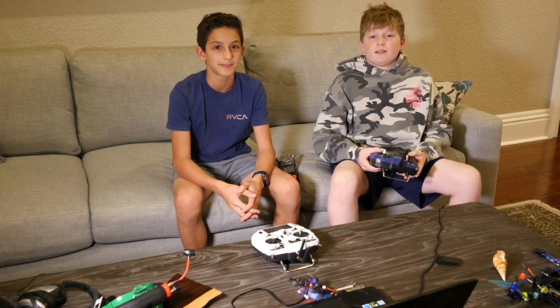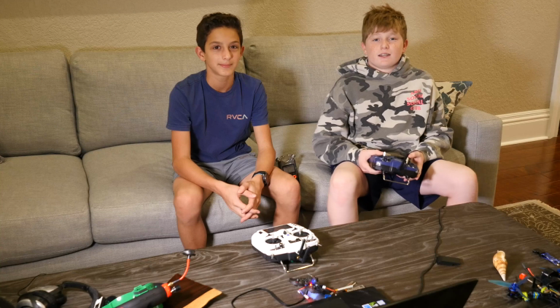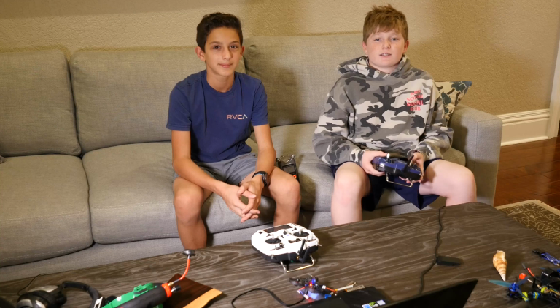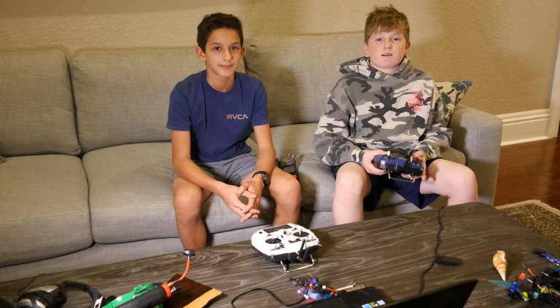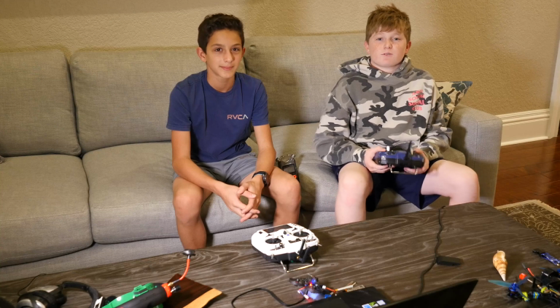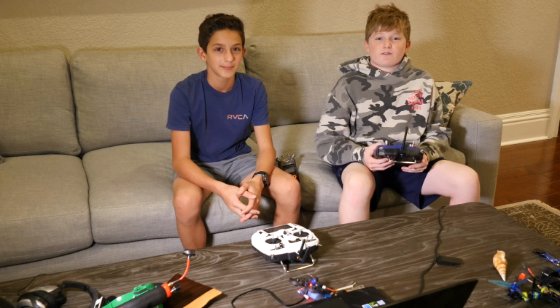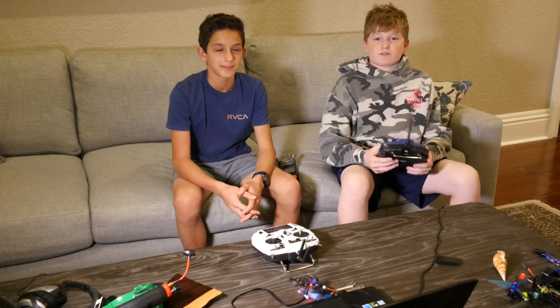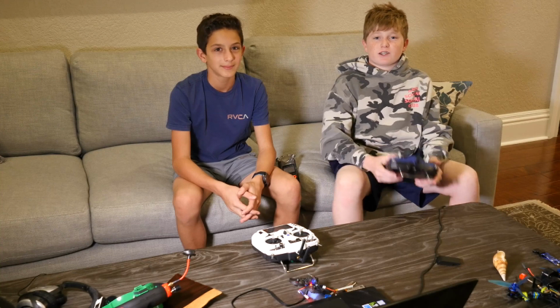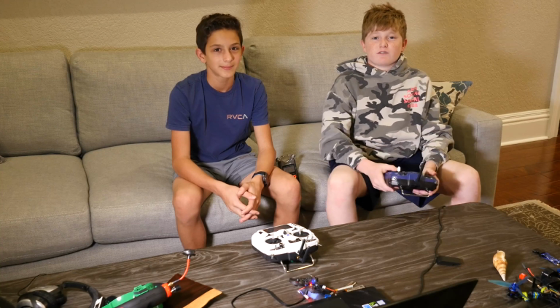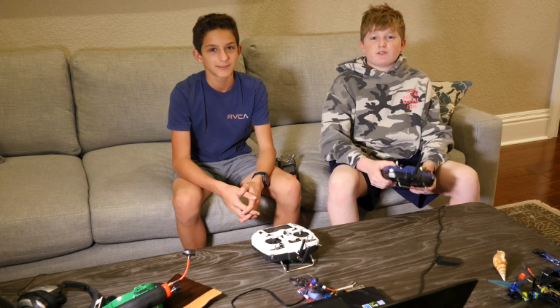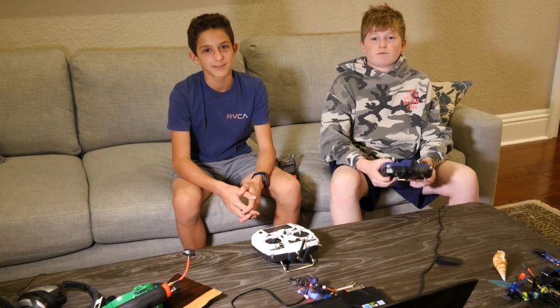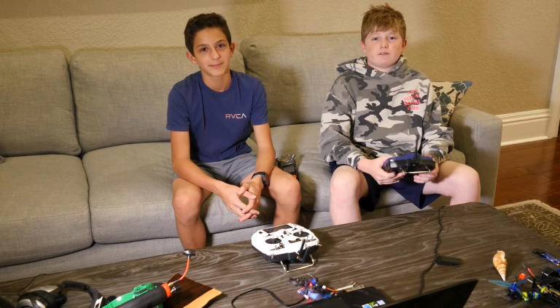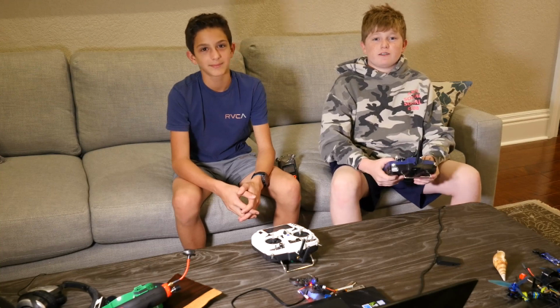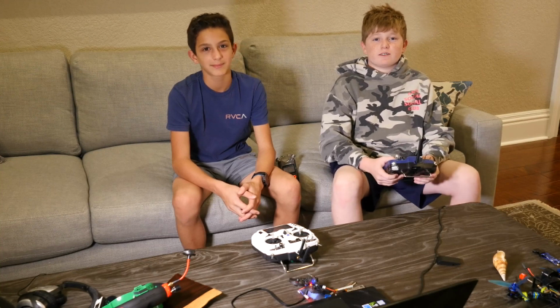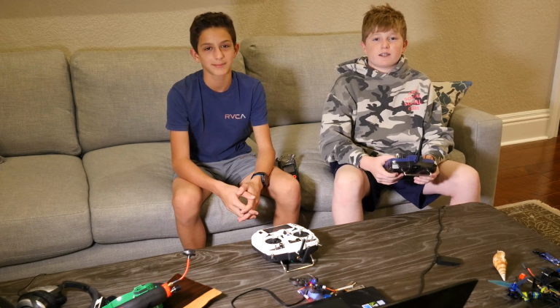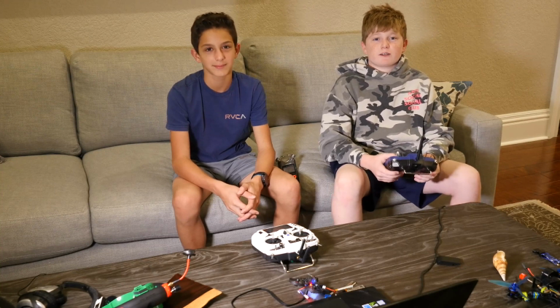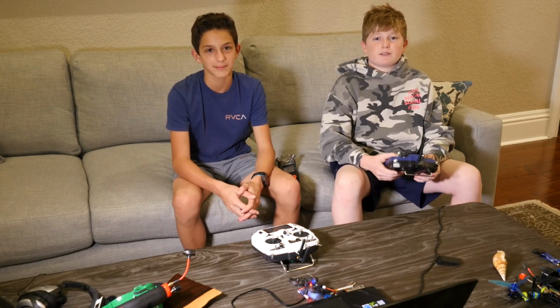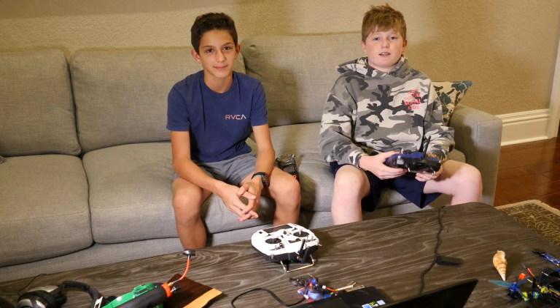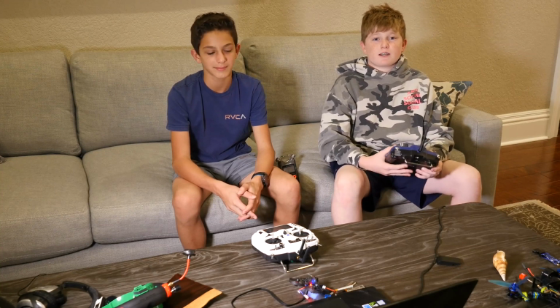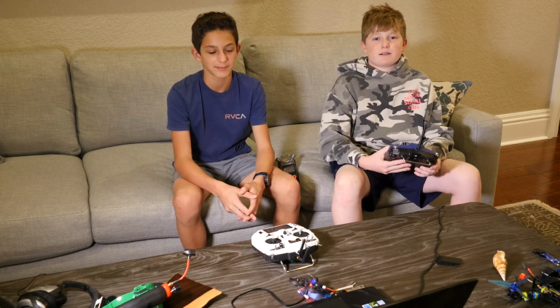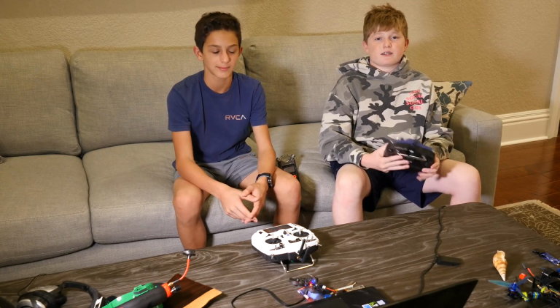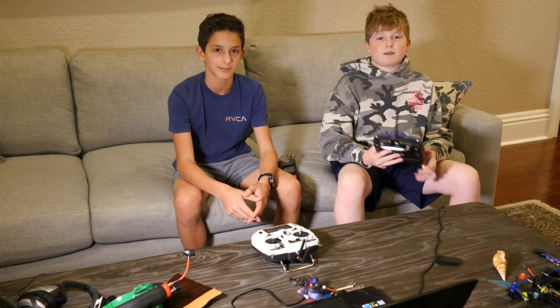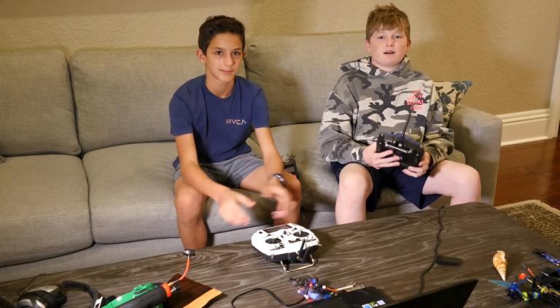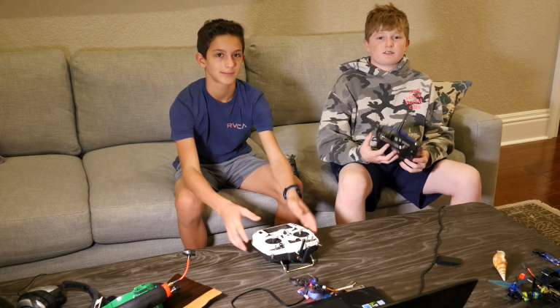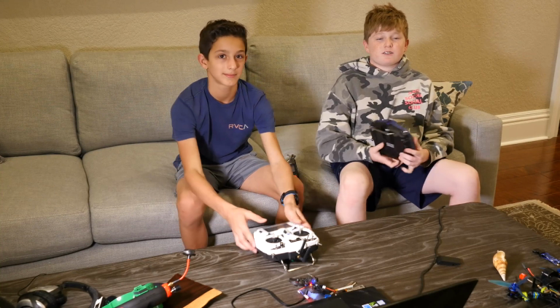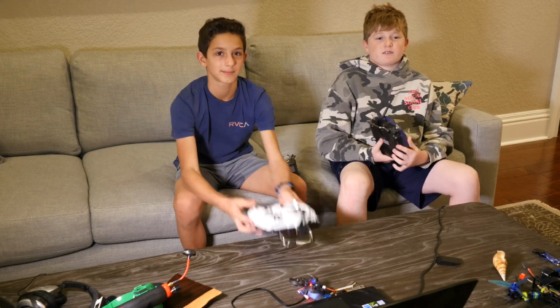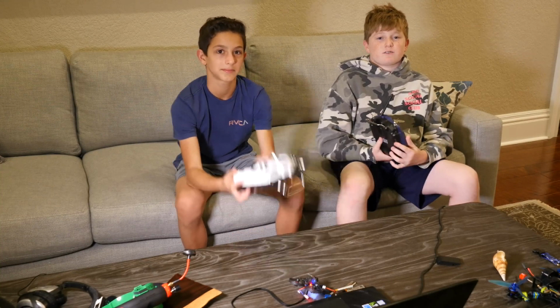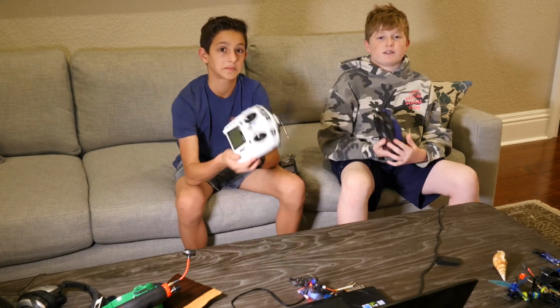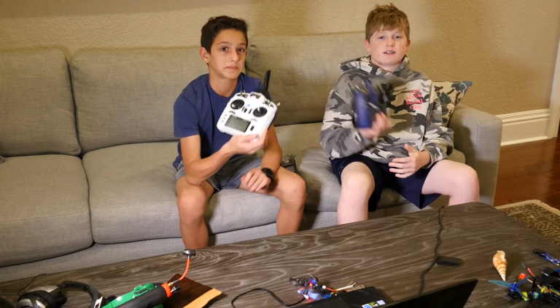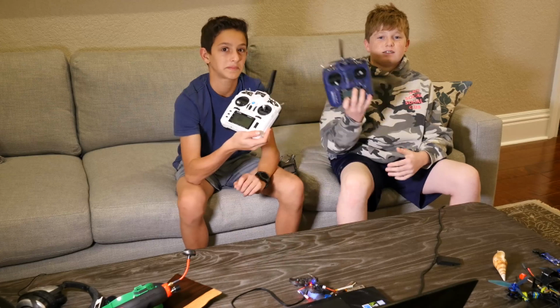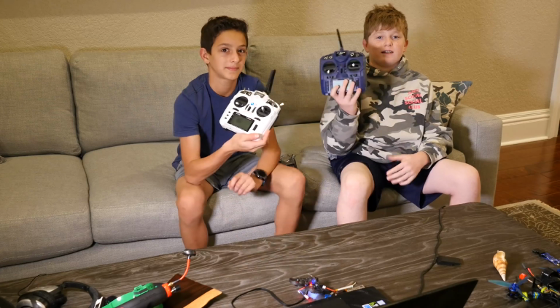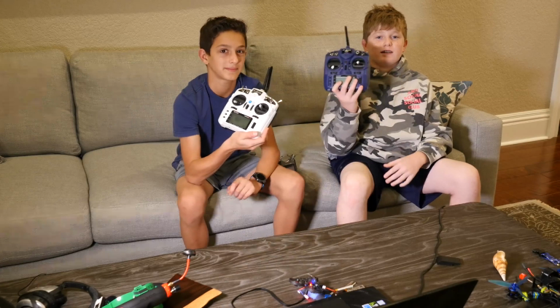Hey guys, welcome to our first video on Flu and FPV. Today we're going to be talking about setting up aux switches on the Tyrannus X9 Lite.